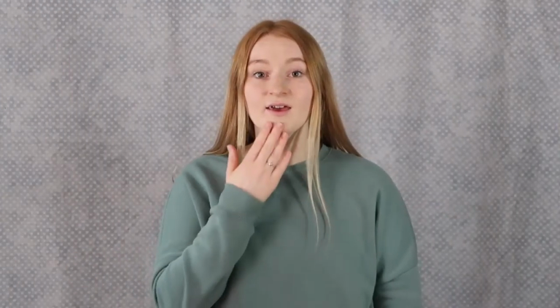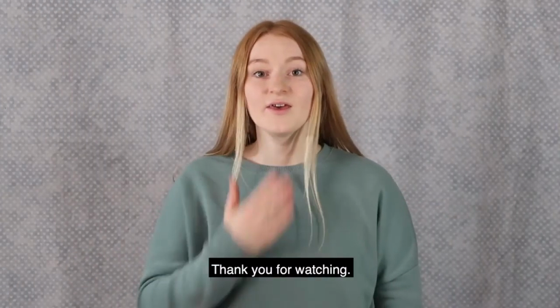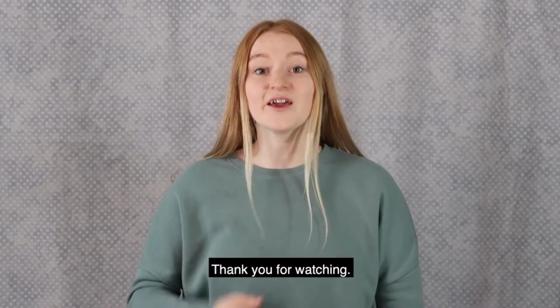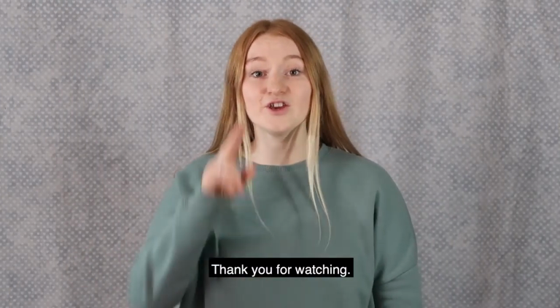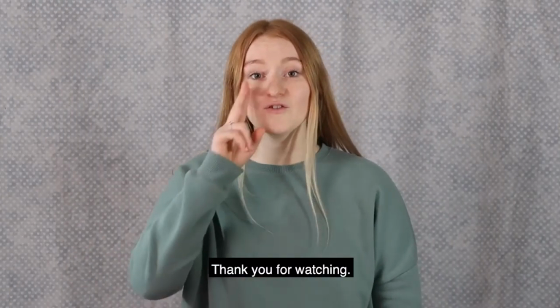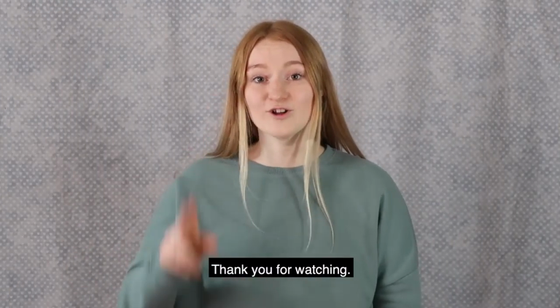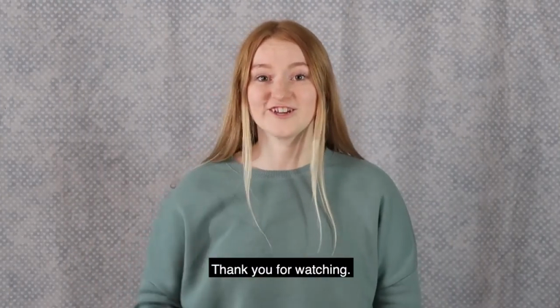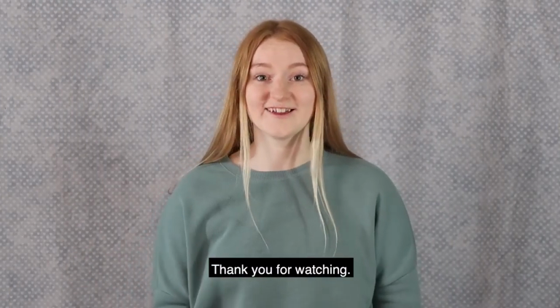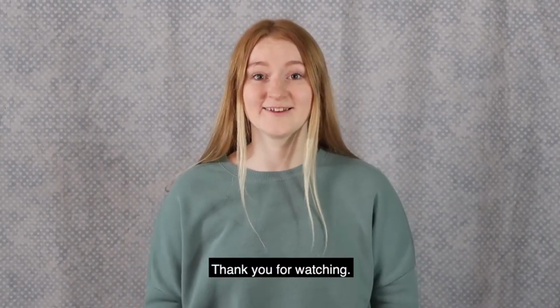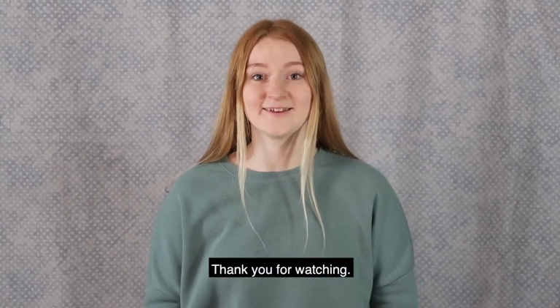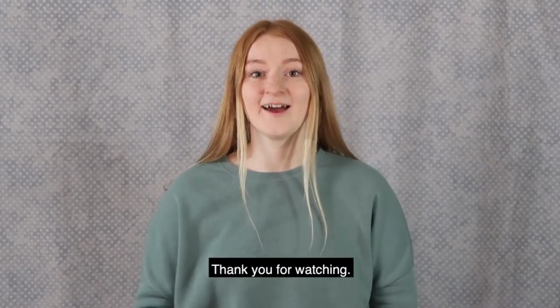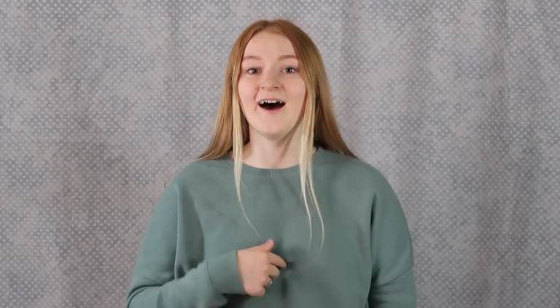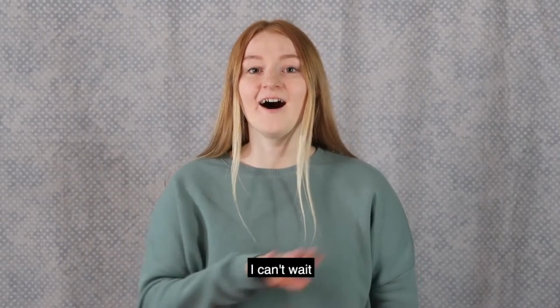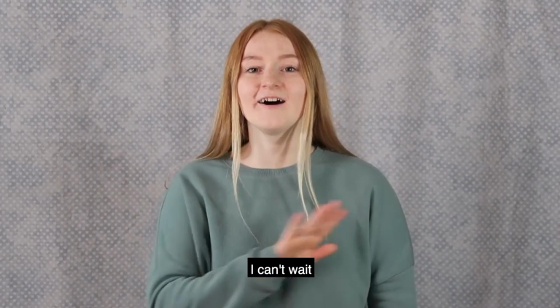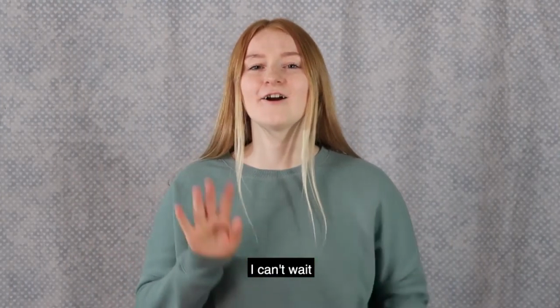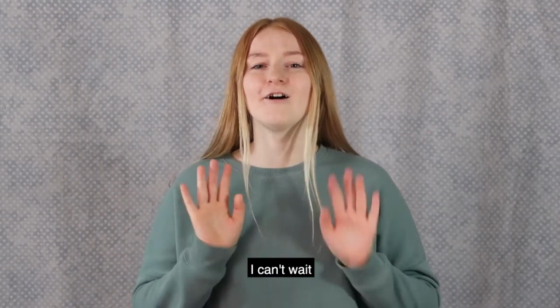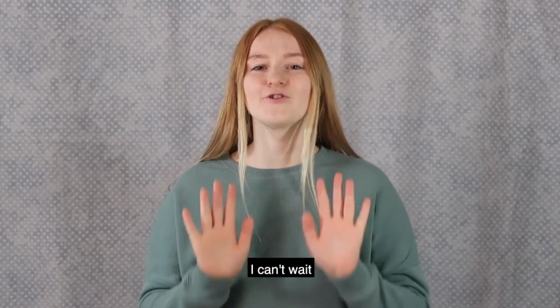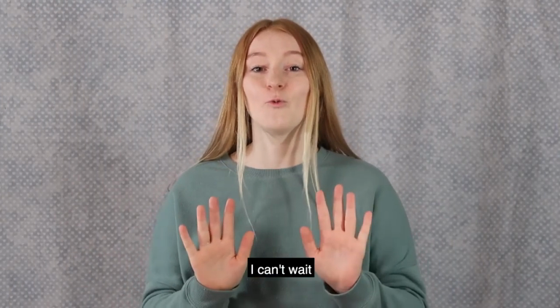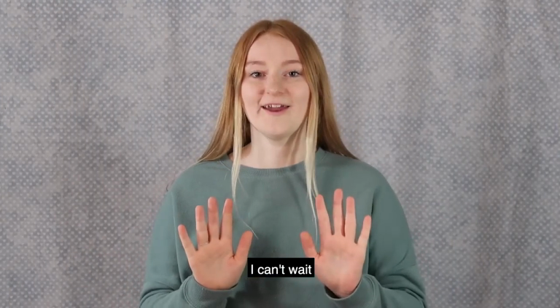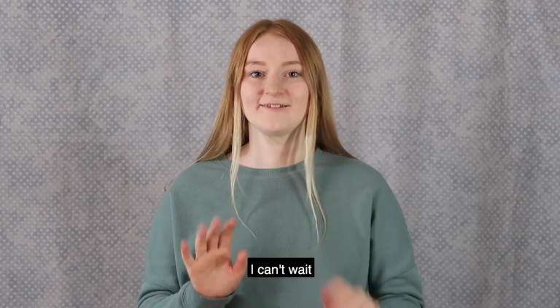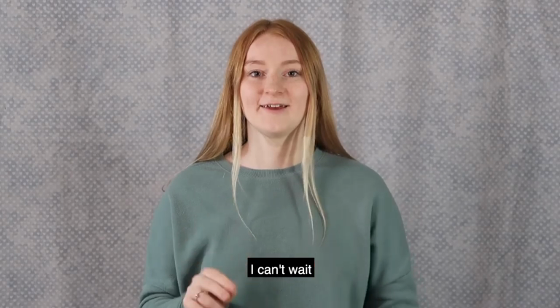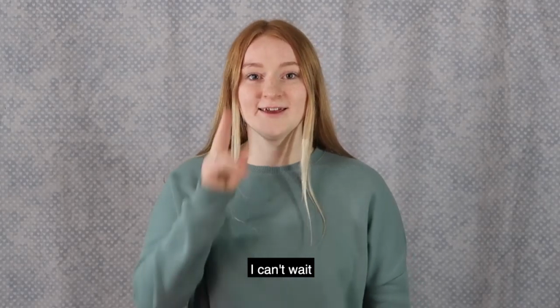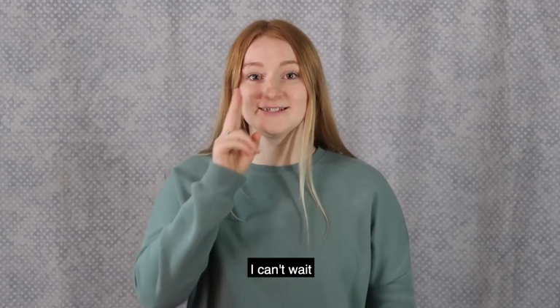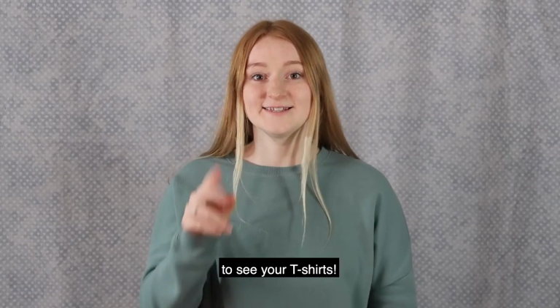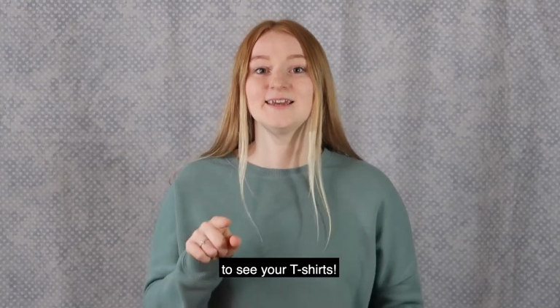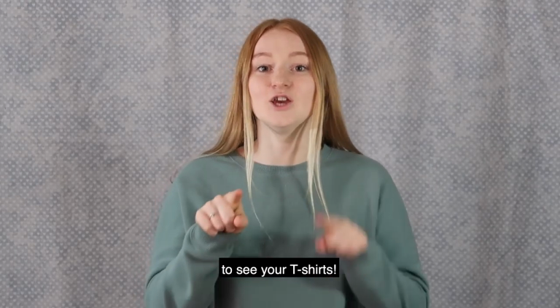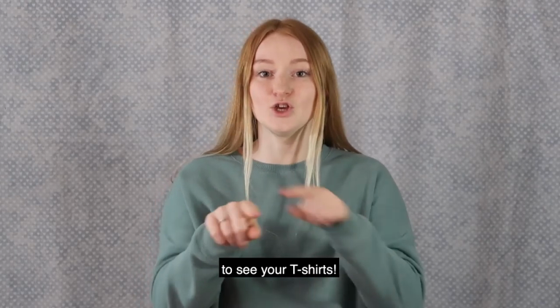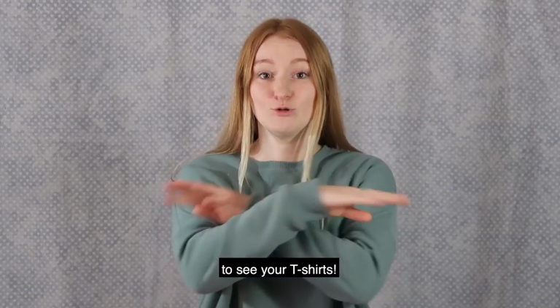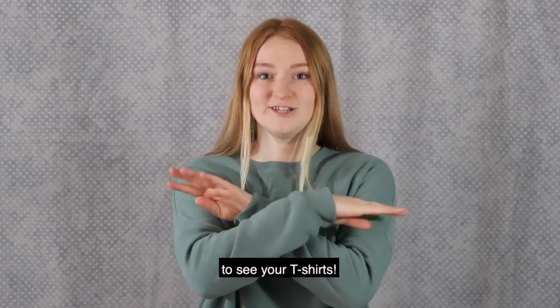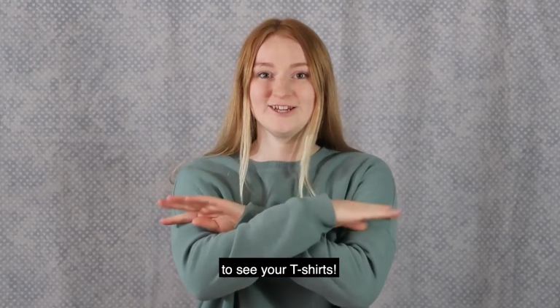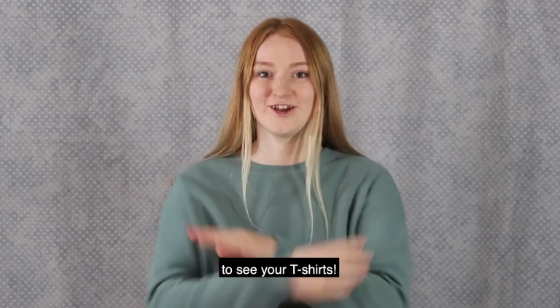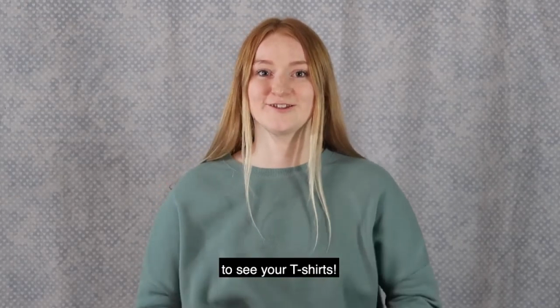Thank you for watching. I can't wait to see your t-shirts.